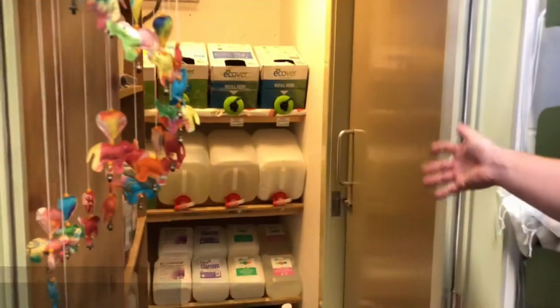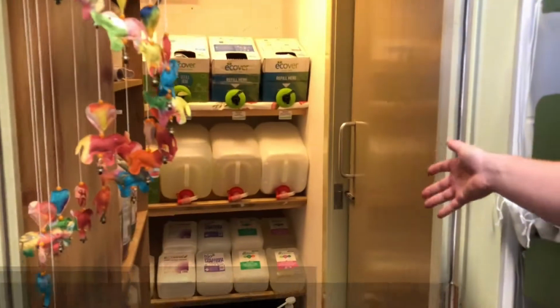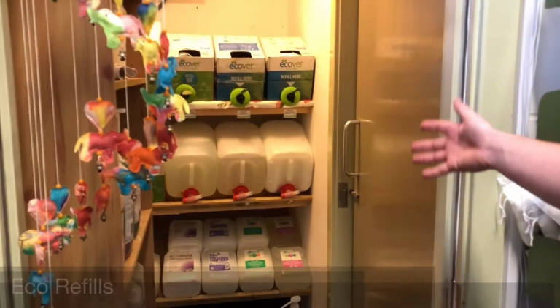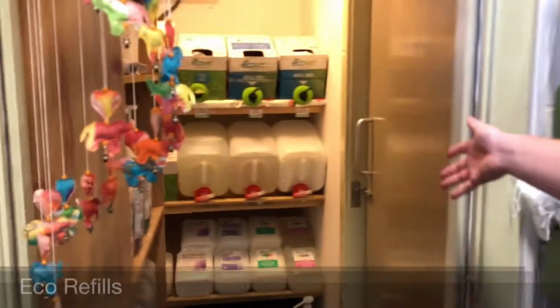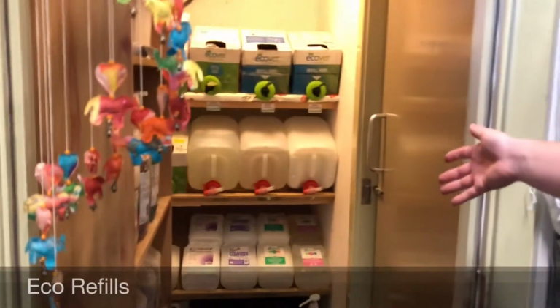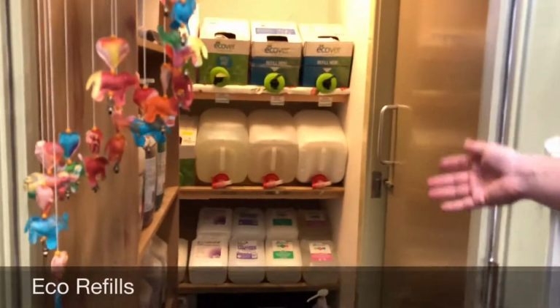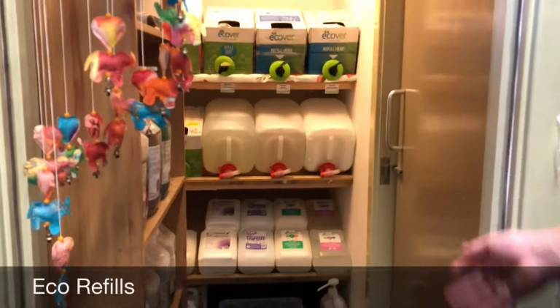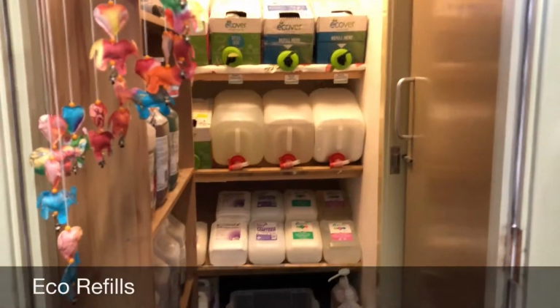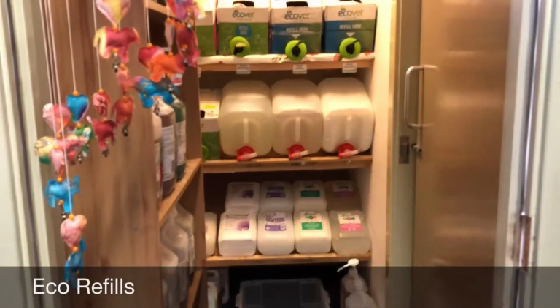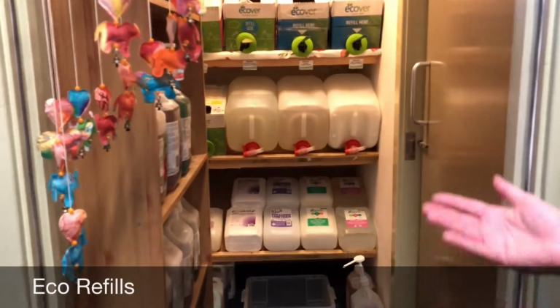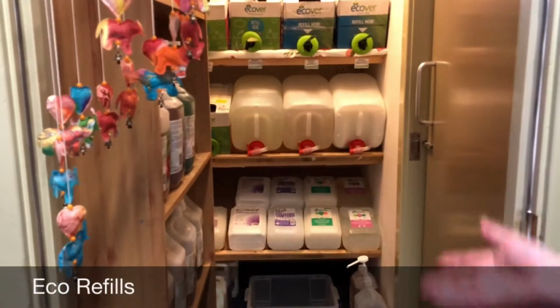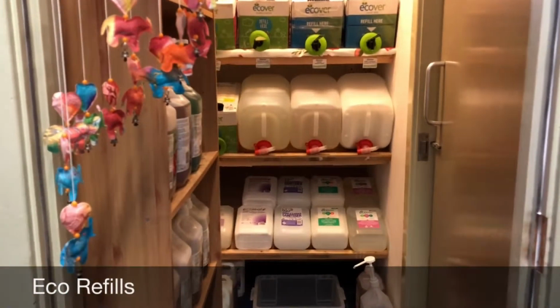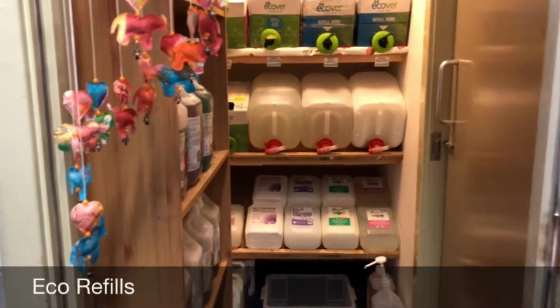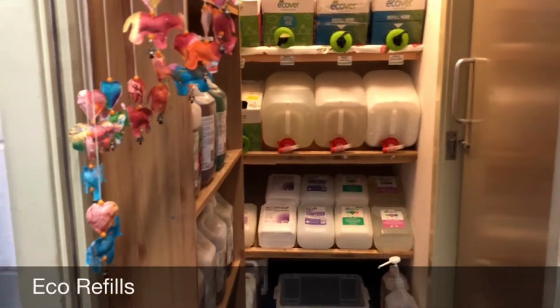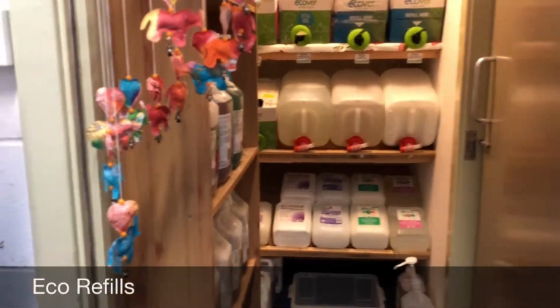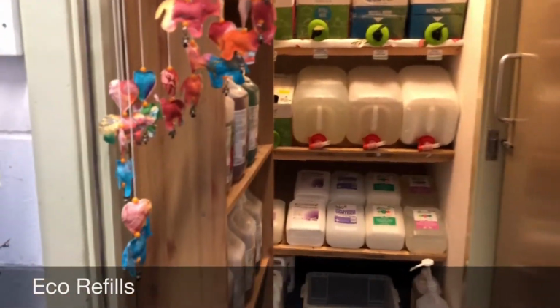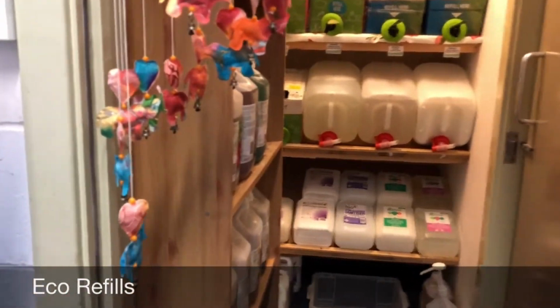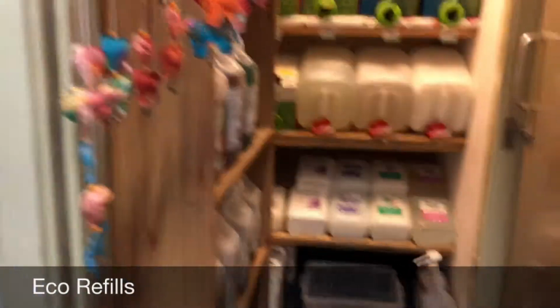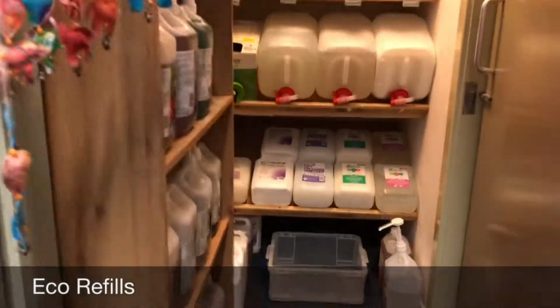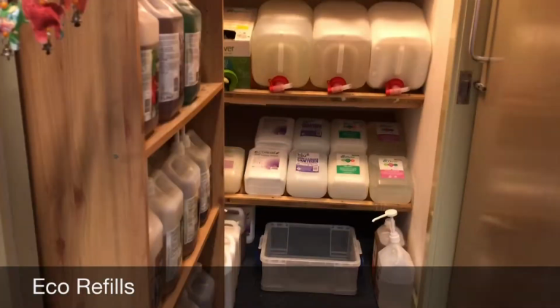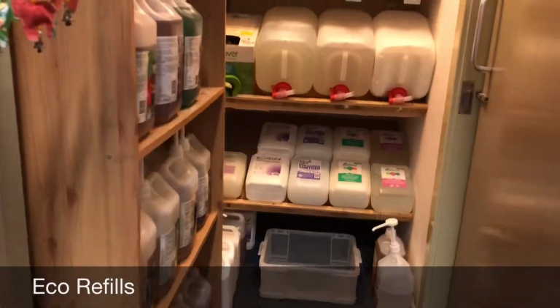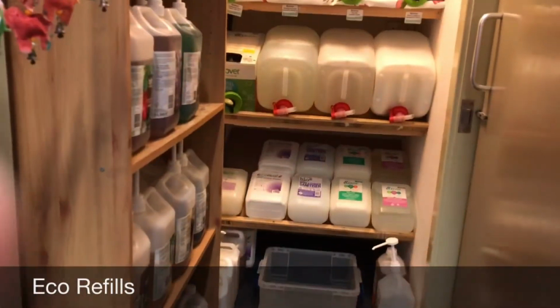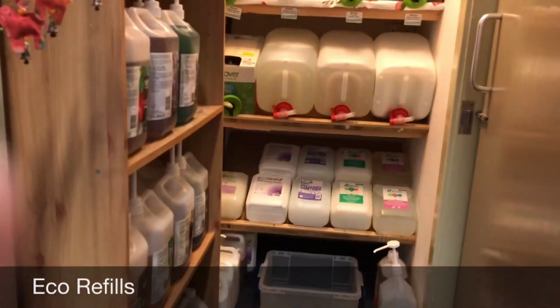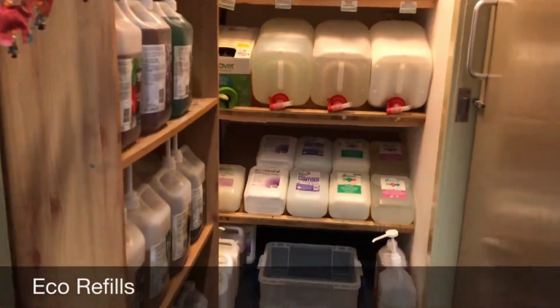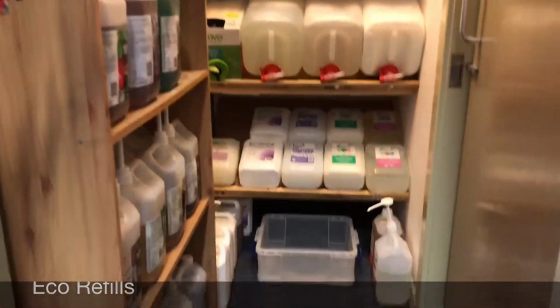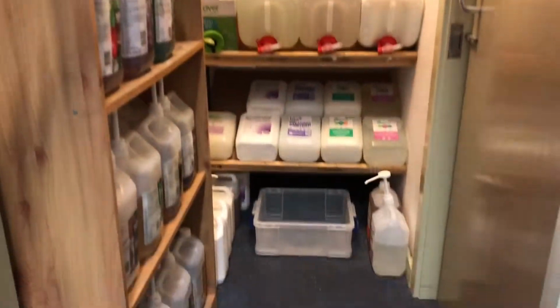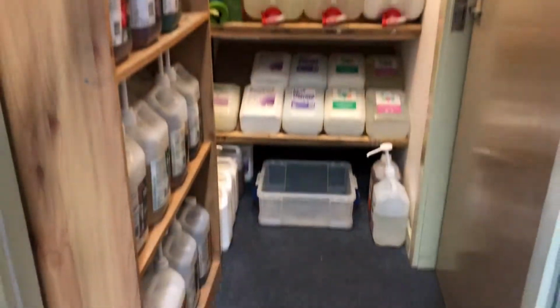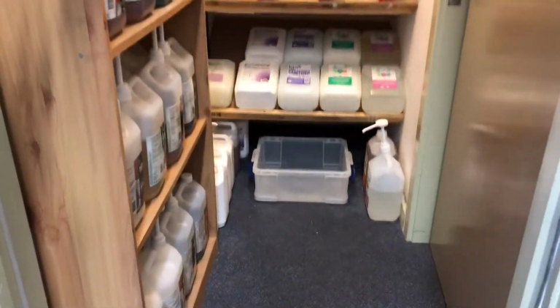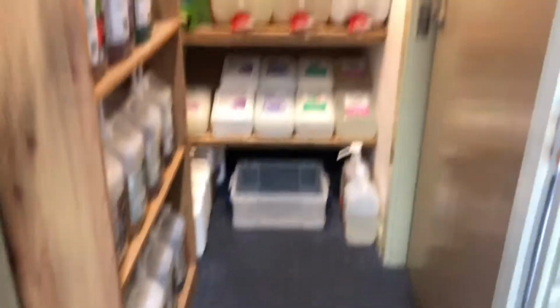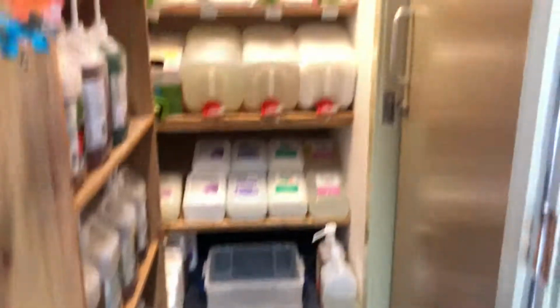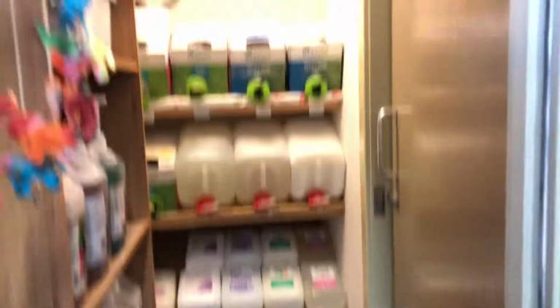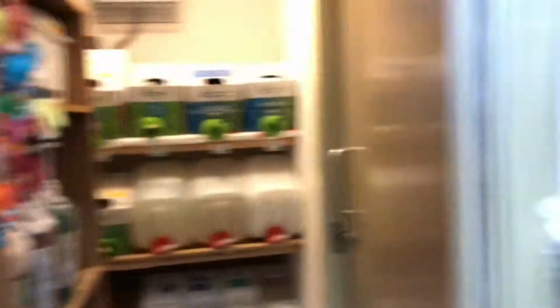This is actually where people used to refill their bottles and stuff. Right, let's move along.